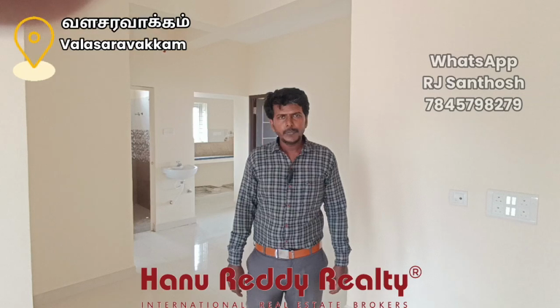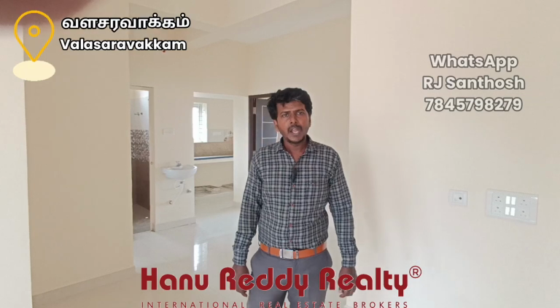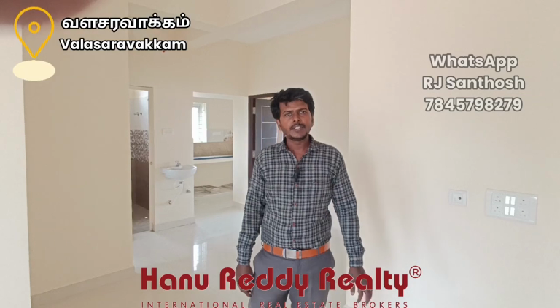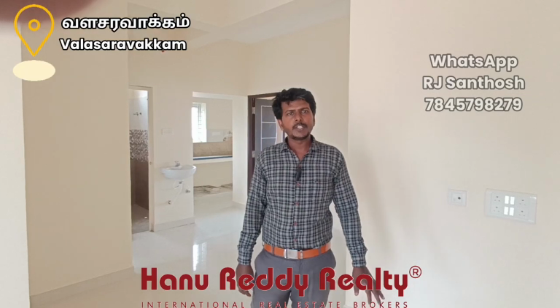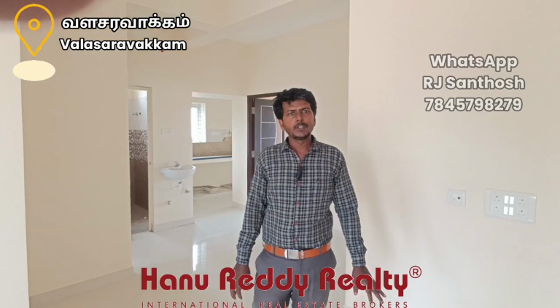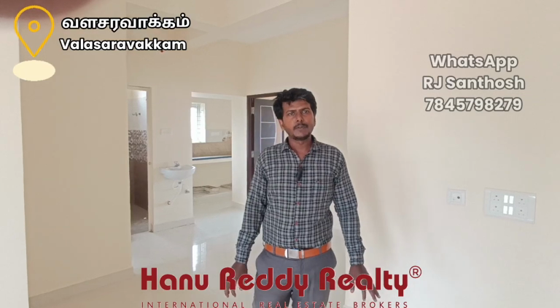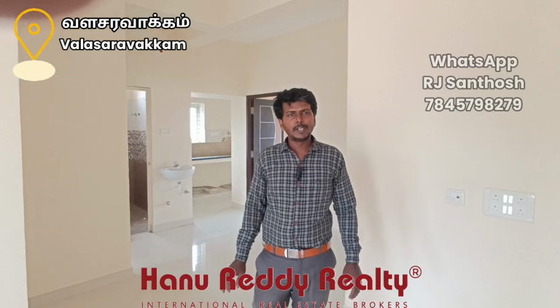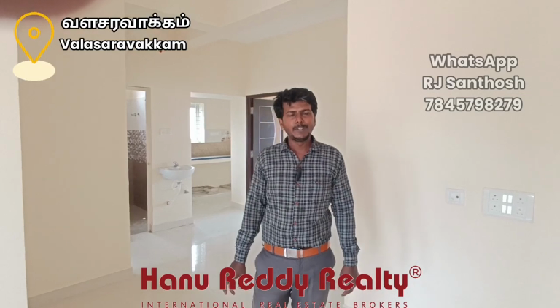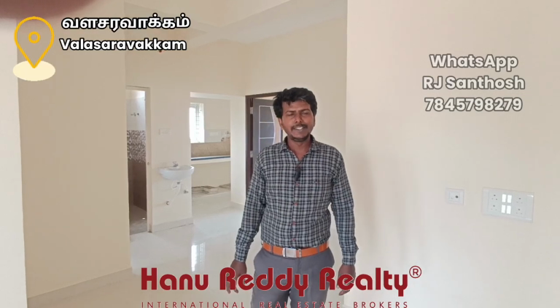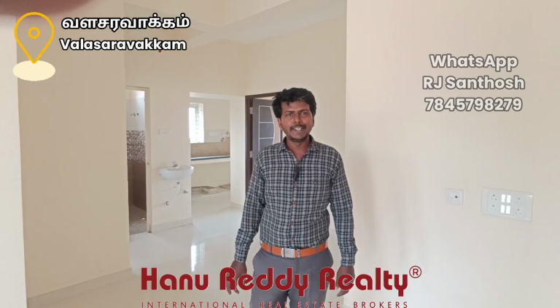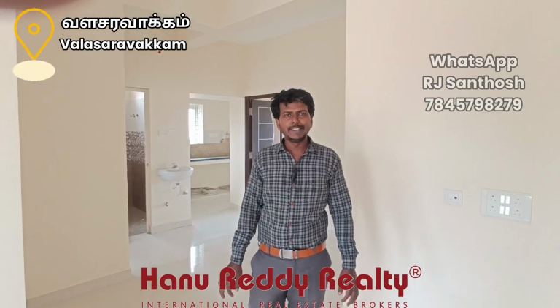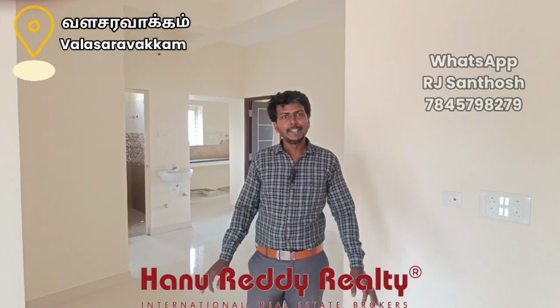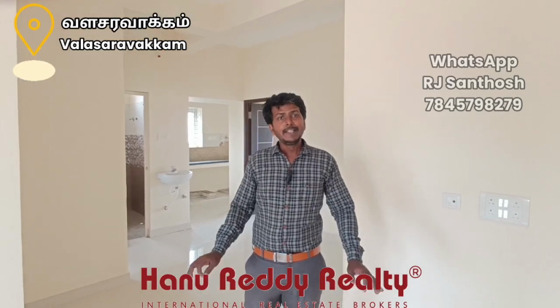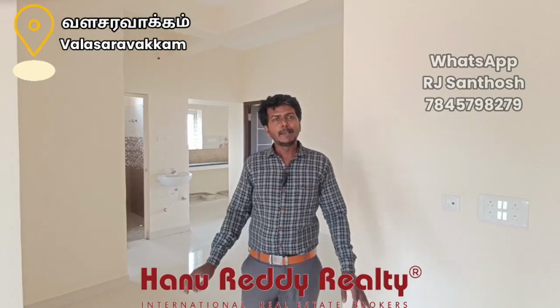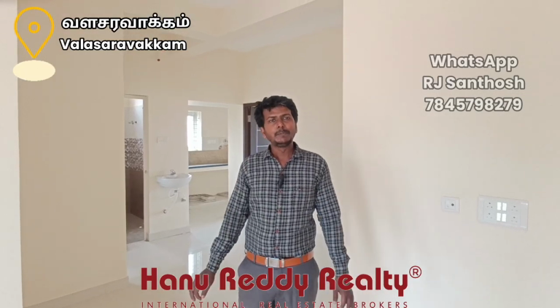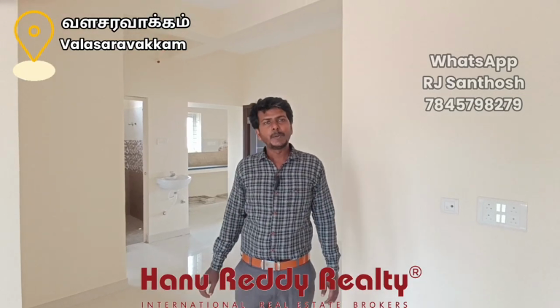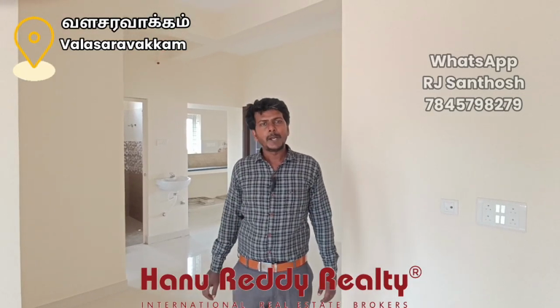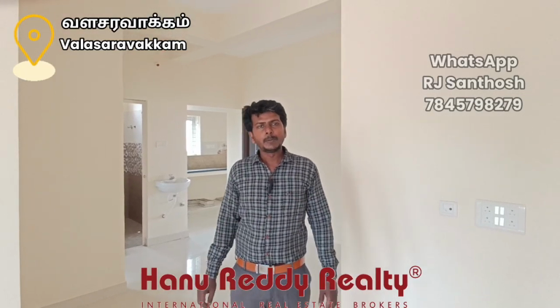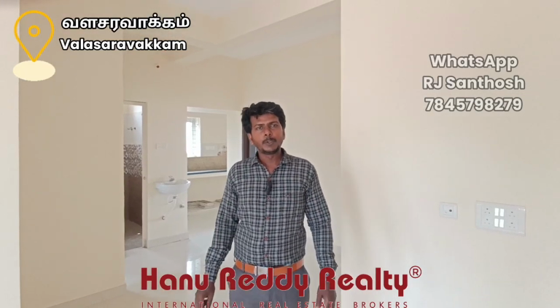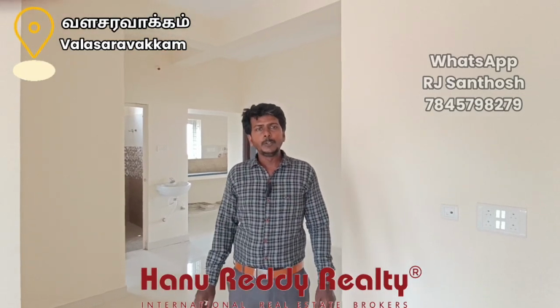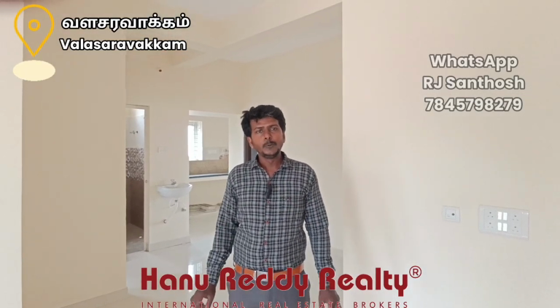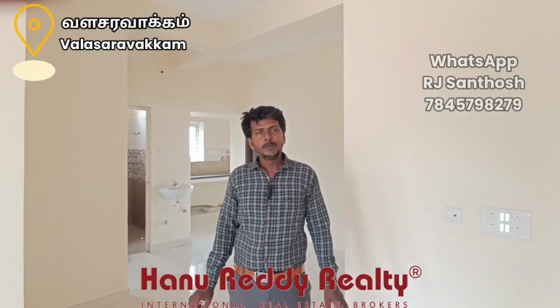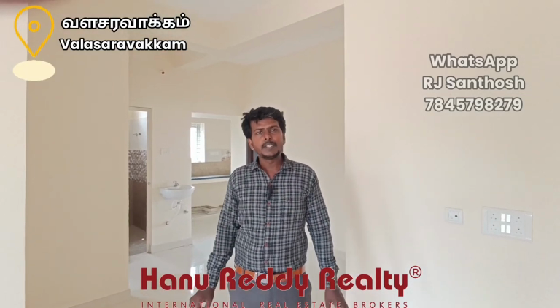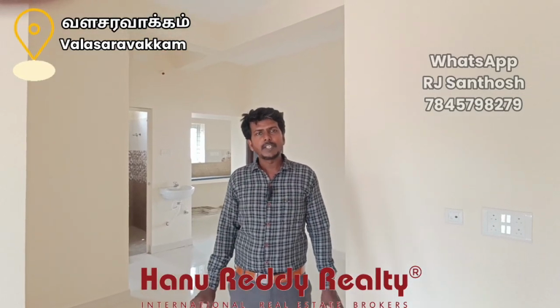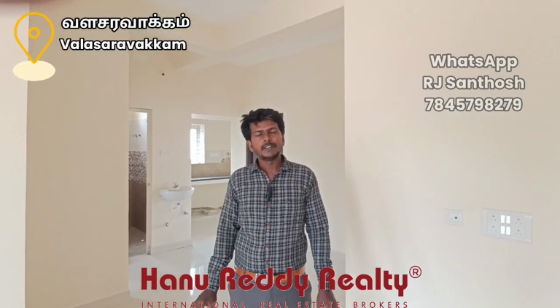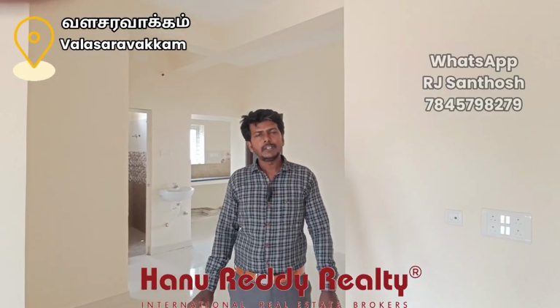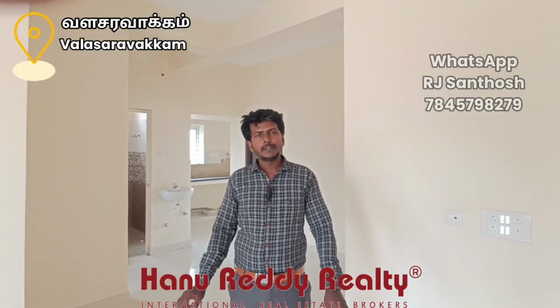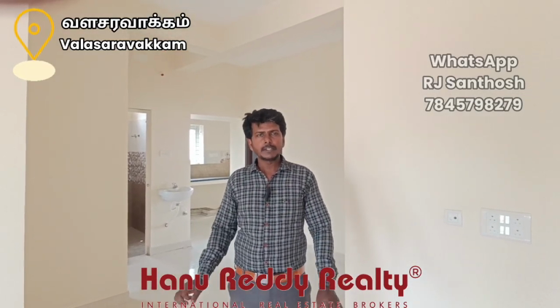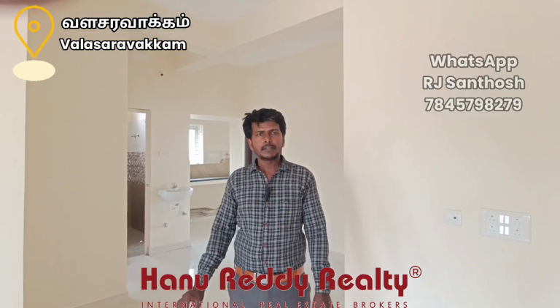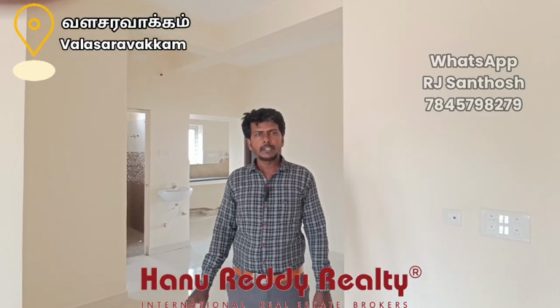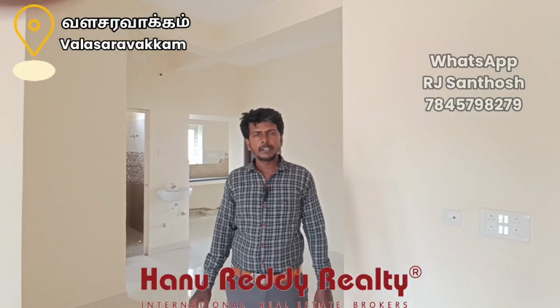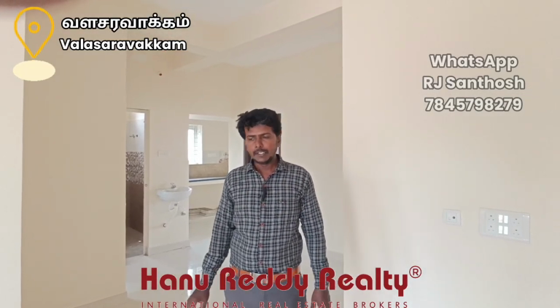I am Arjee Santas from Hanuda Diriyaki. We are now at a 2BHK flat in Mala Saravakar.